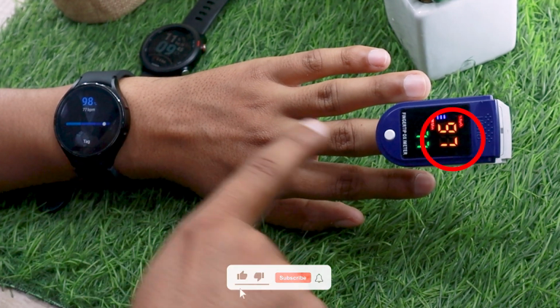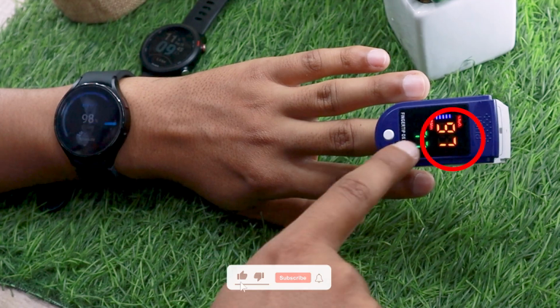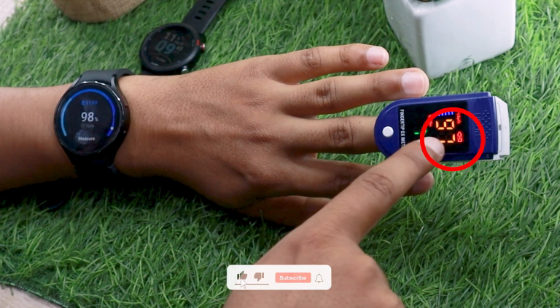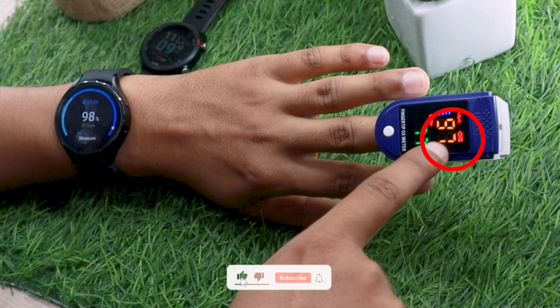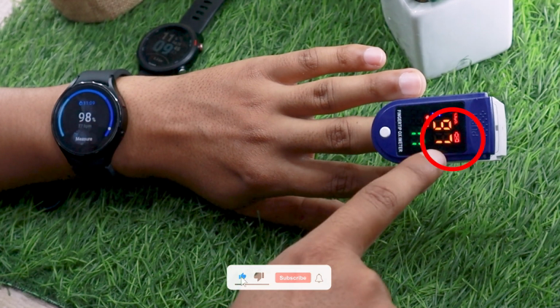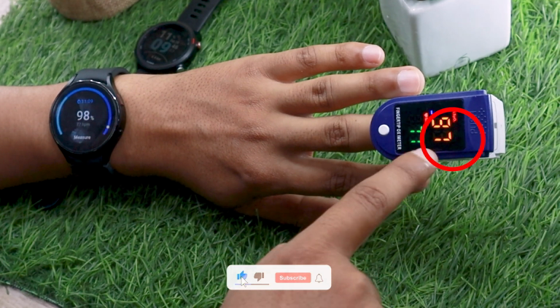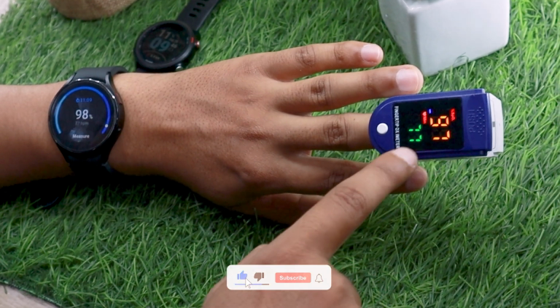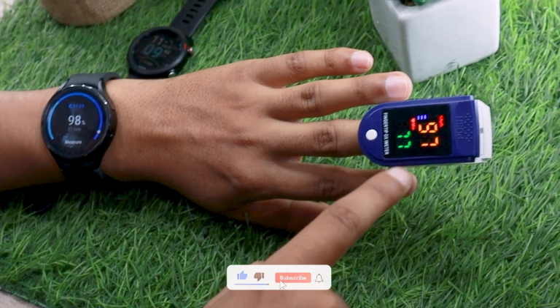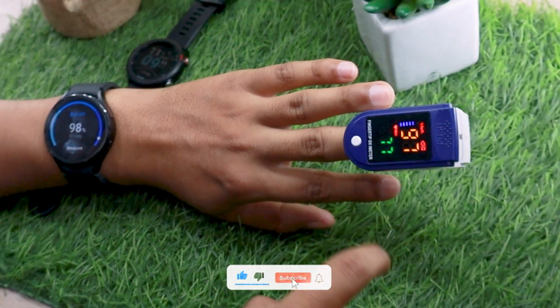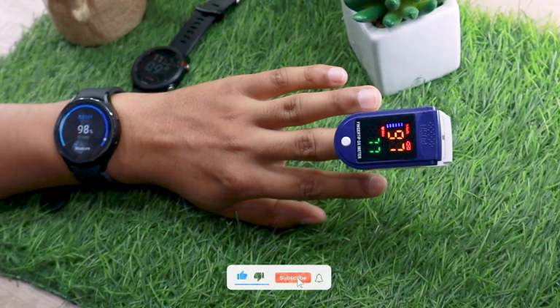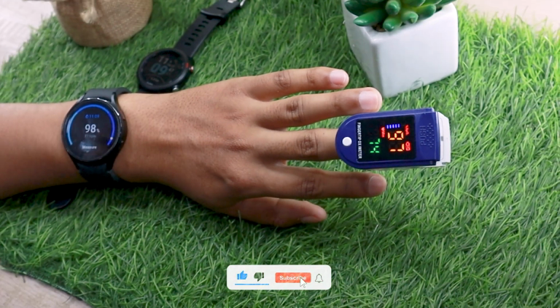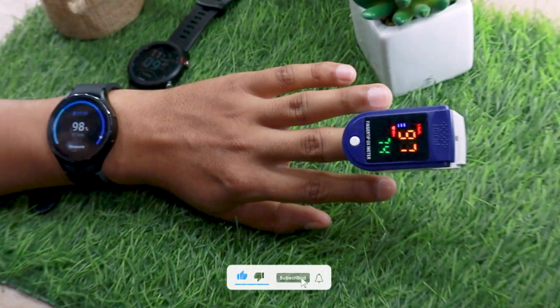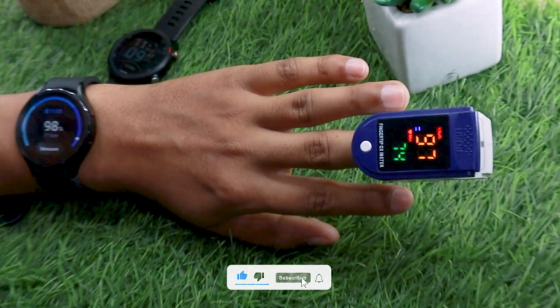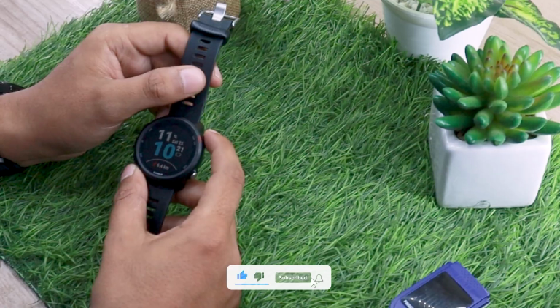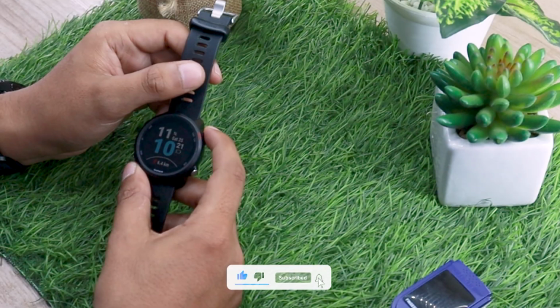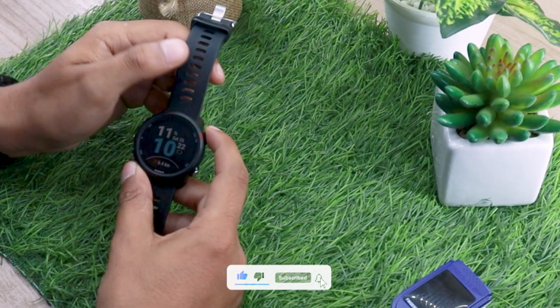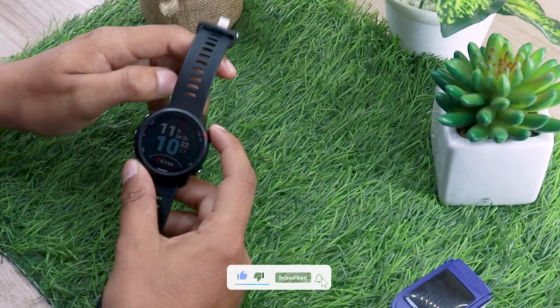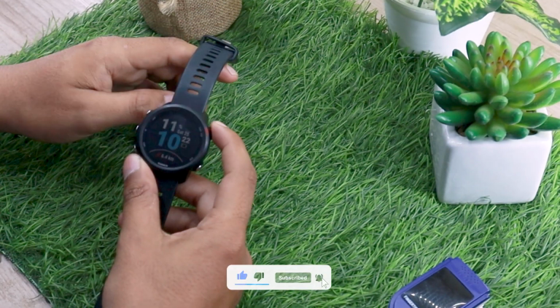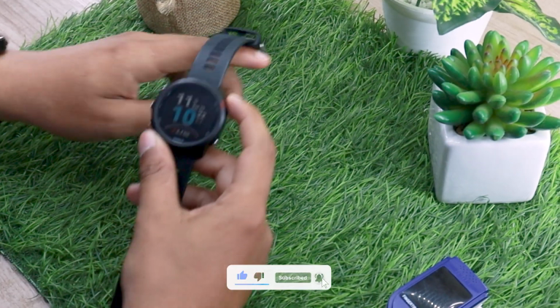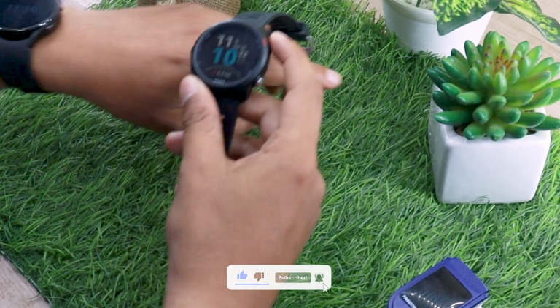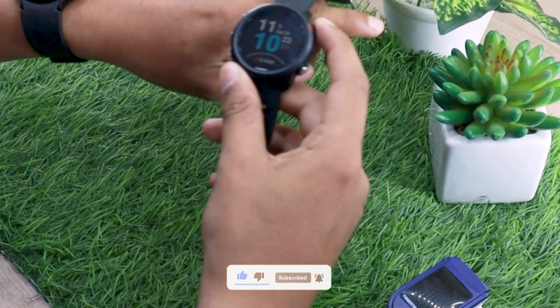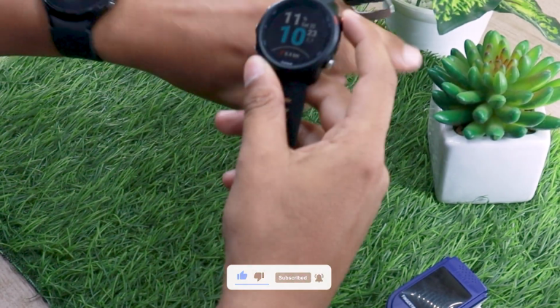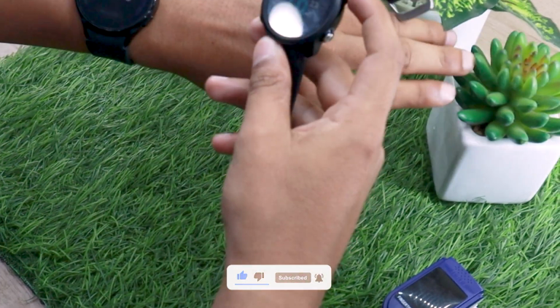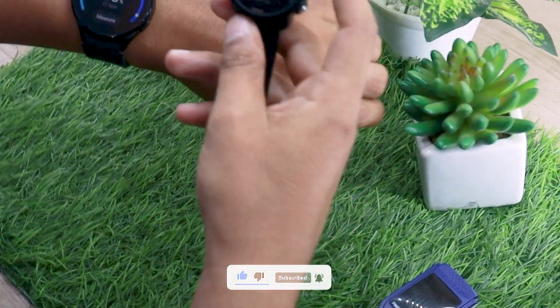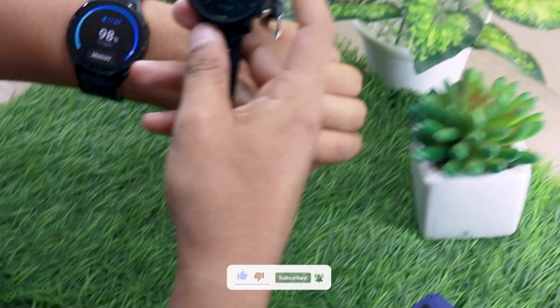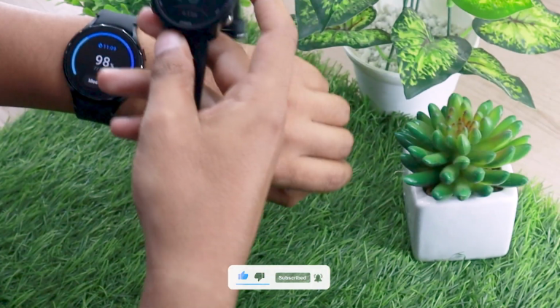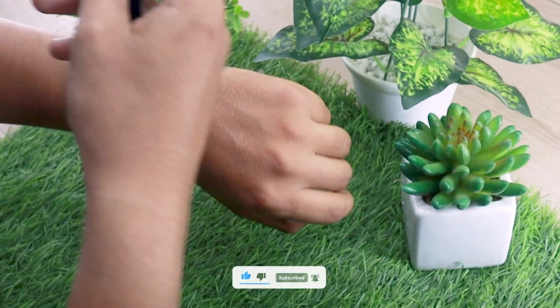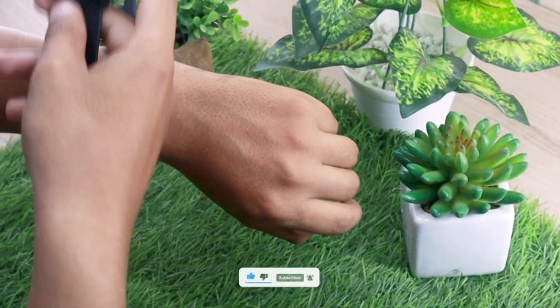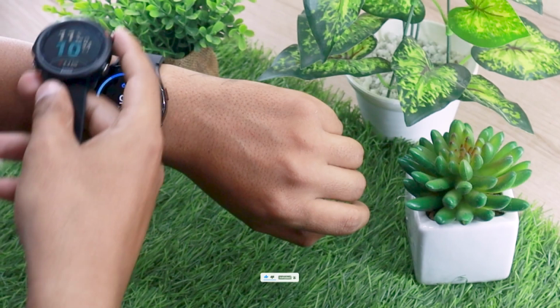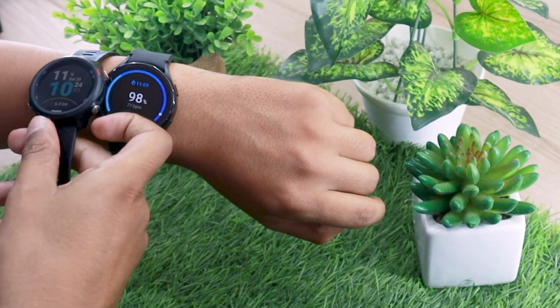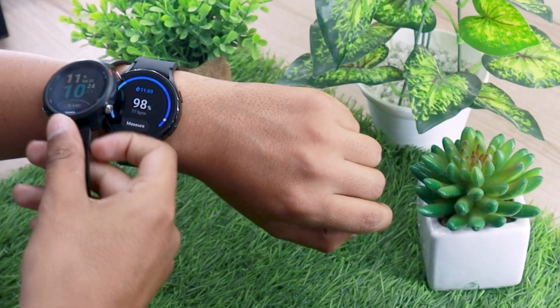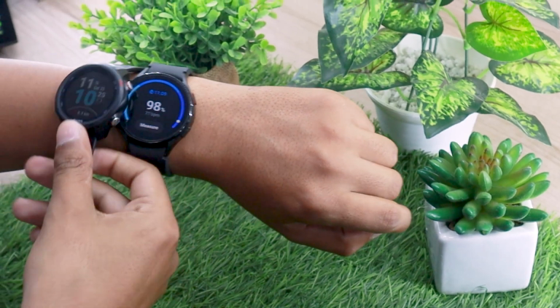Once again, the watch performed pretty well. Now let's see how well it performs compared to the Garmin 245 Music.